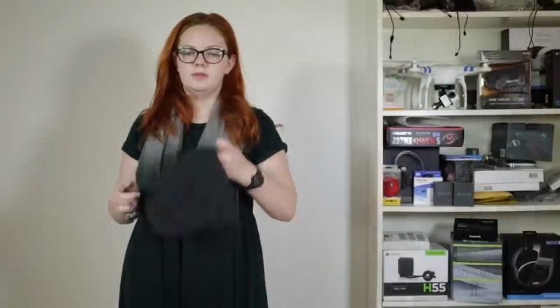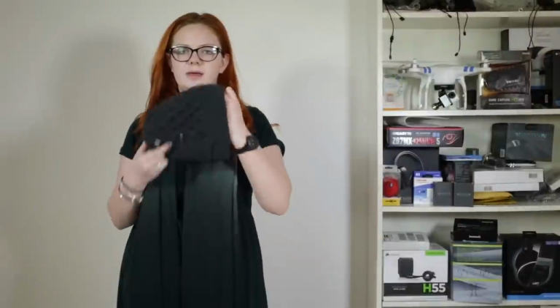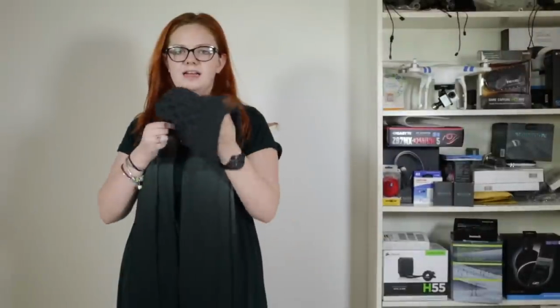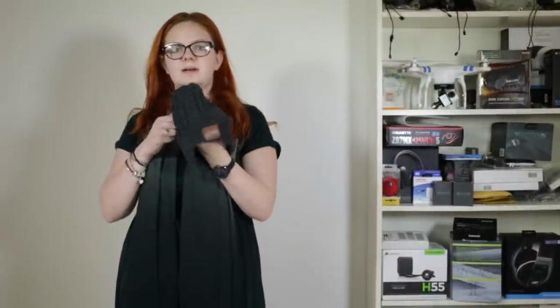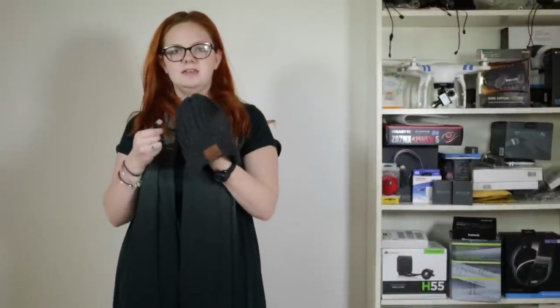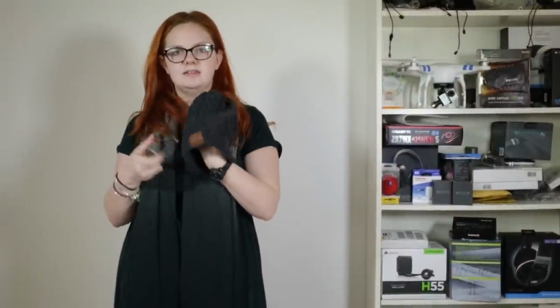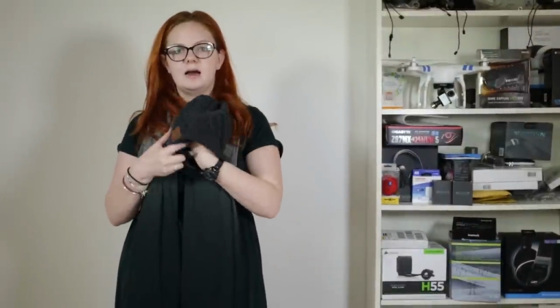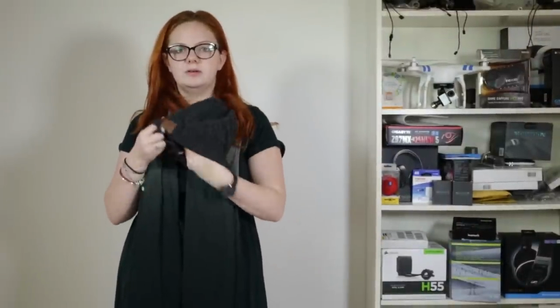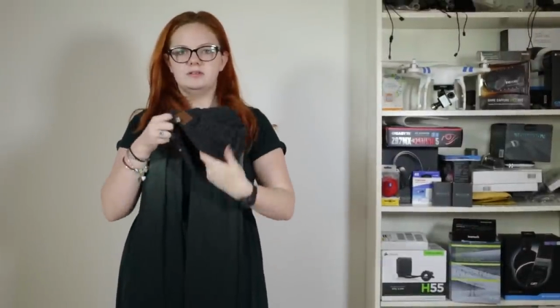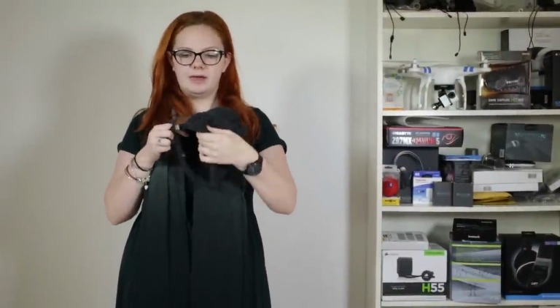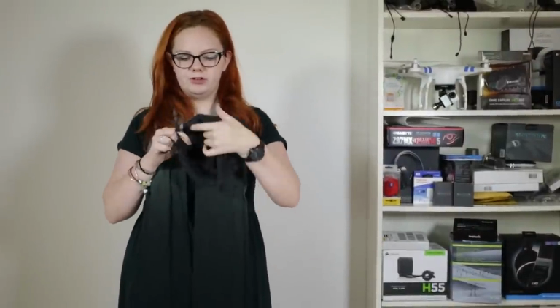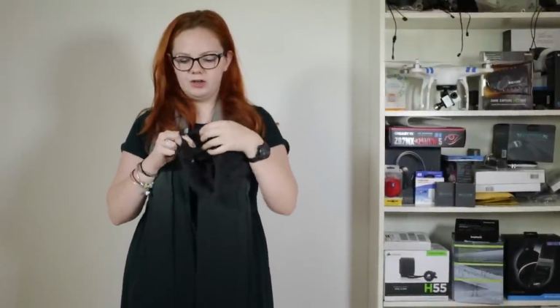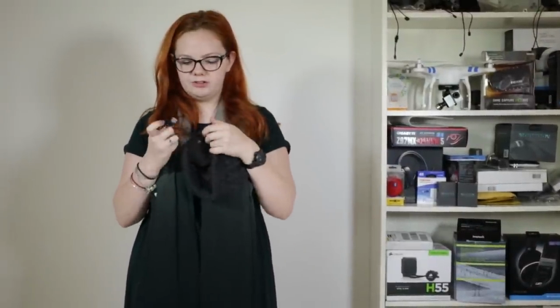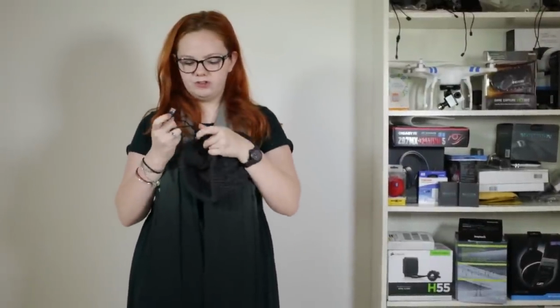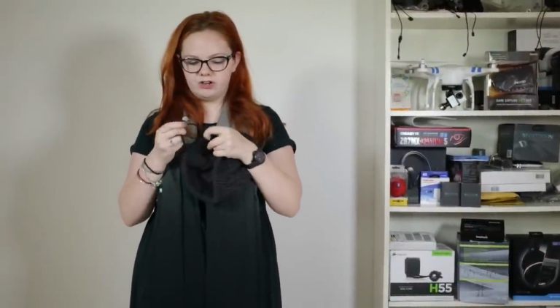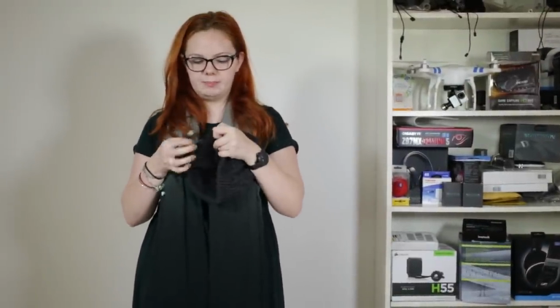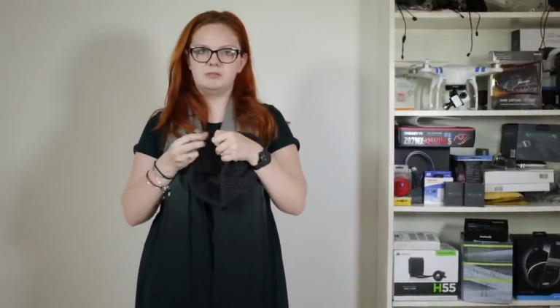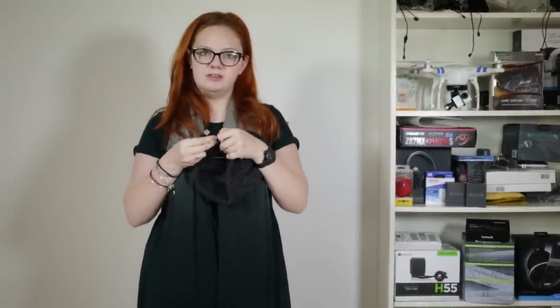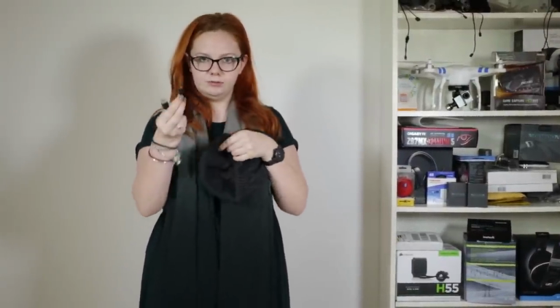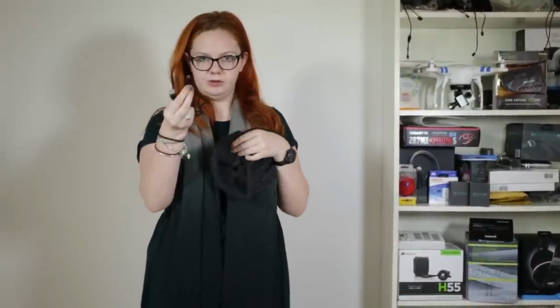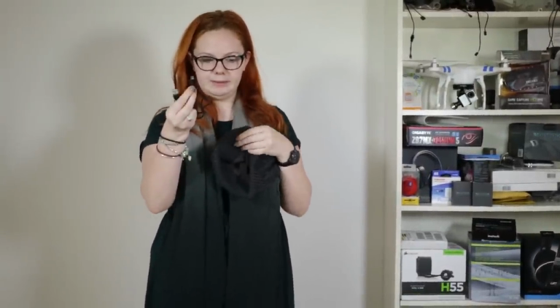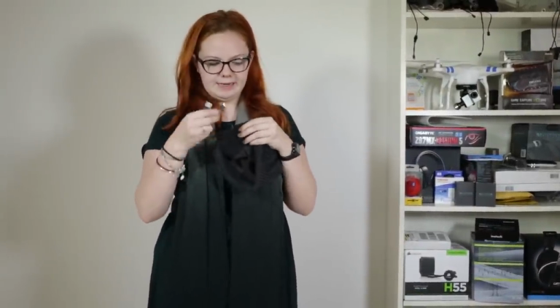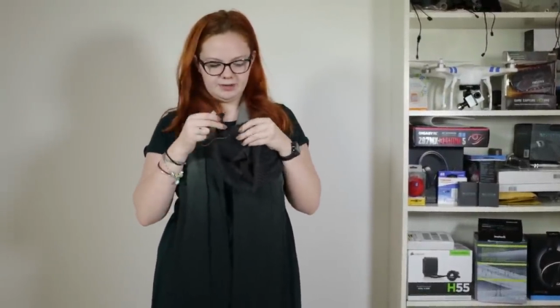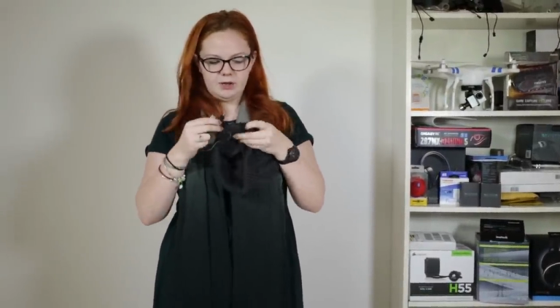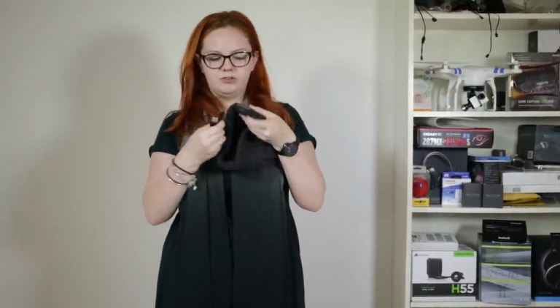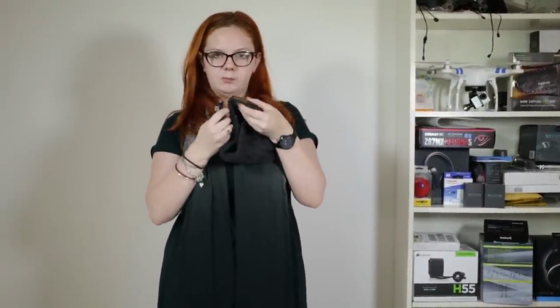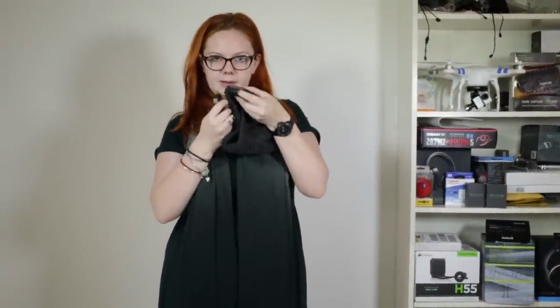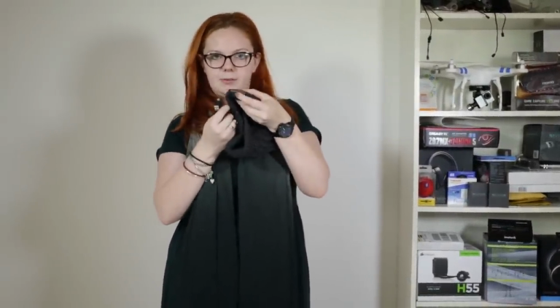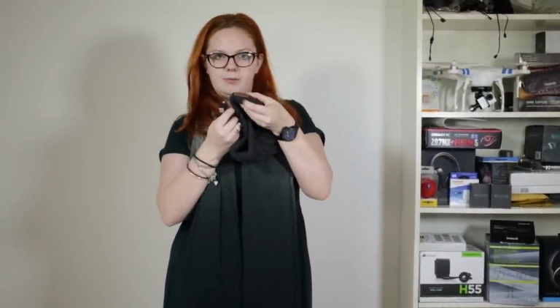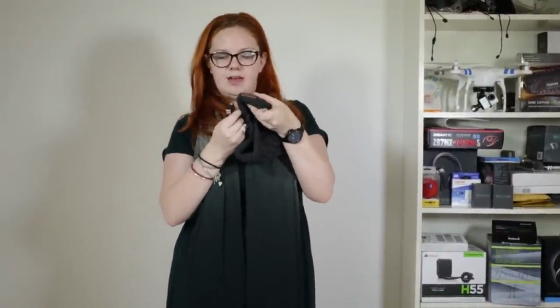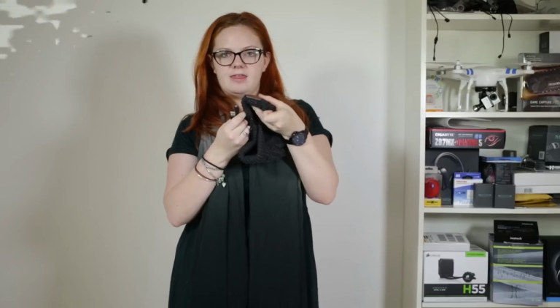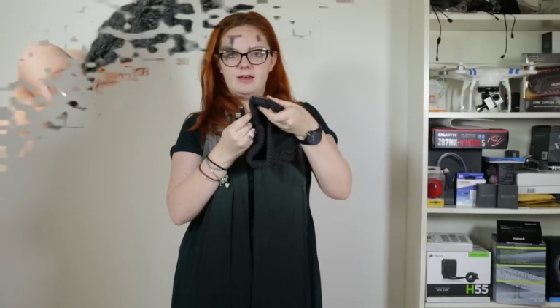The beanie has about 6 hours battery life, and to charge it up it comes with this little USB cable, which you just pop in the bottom of the hat there.